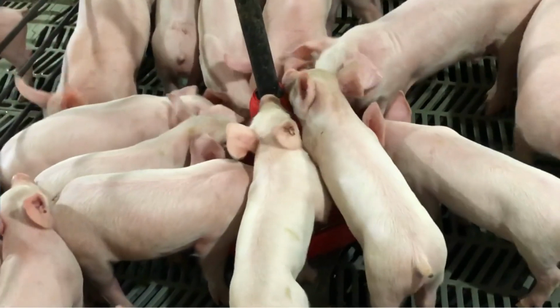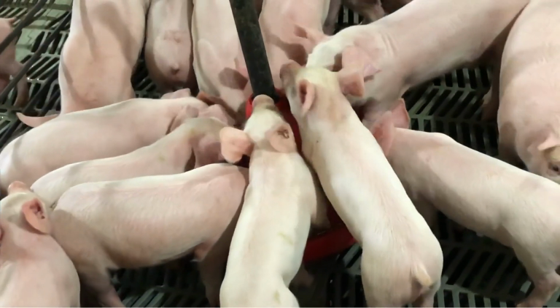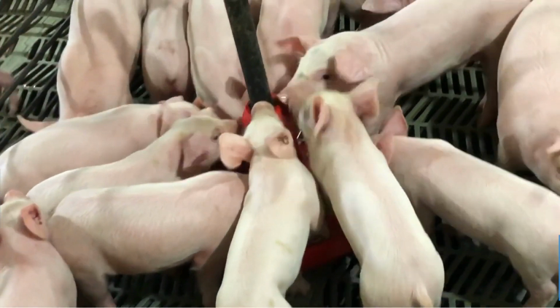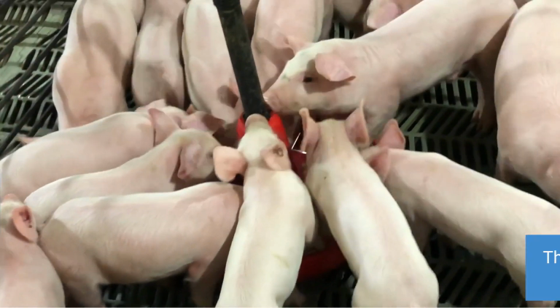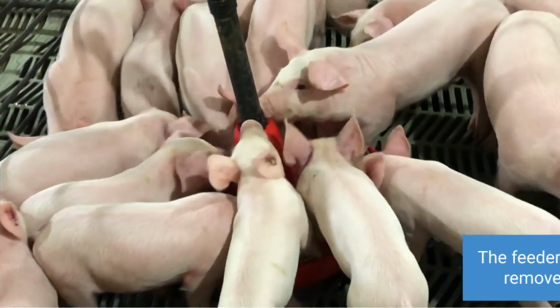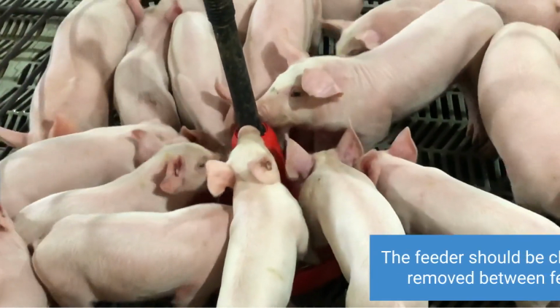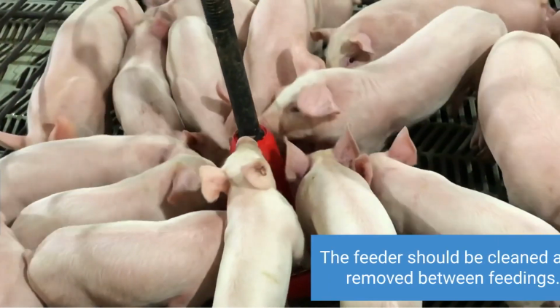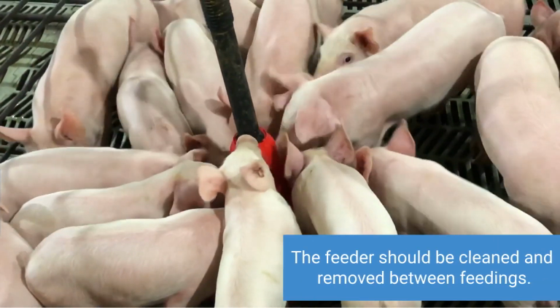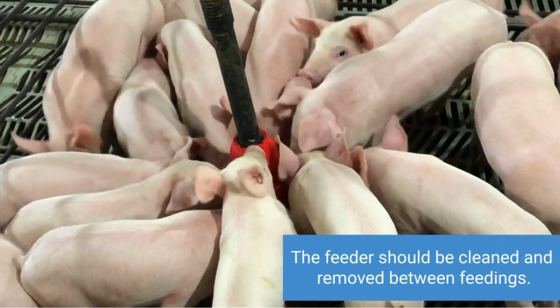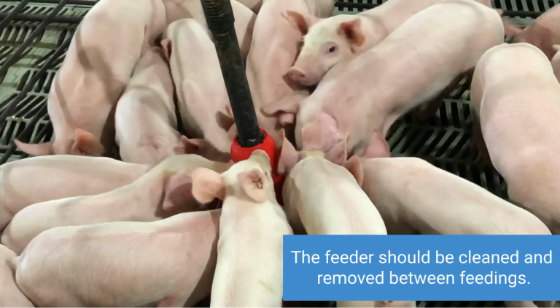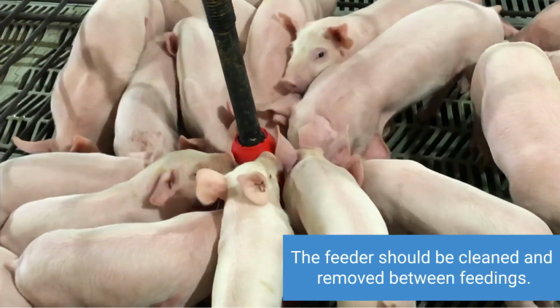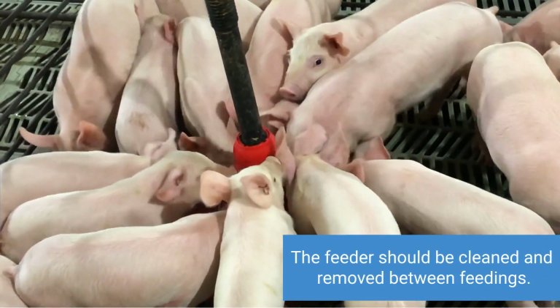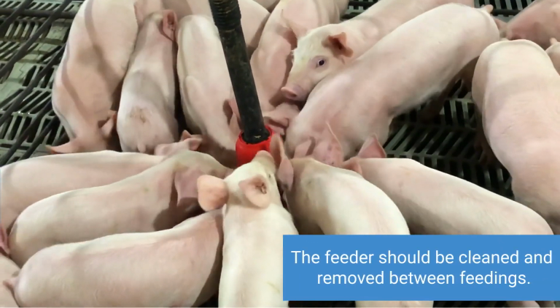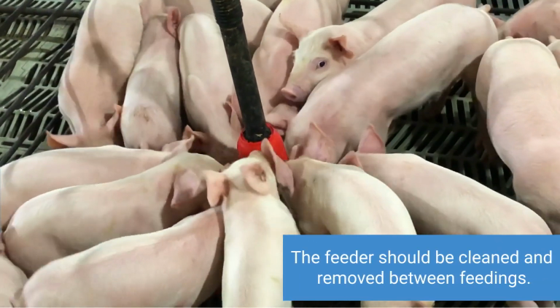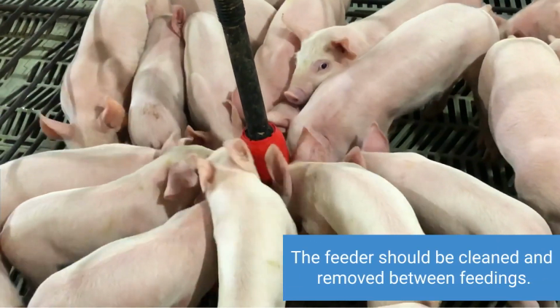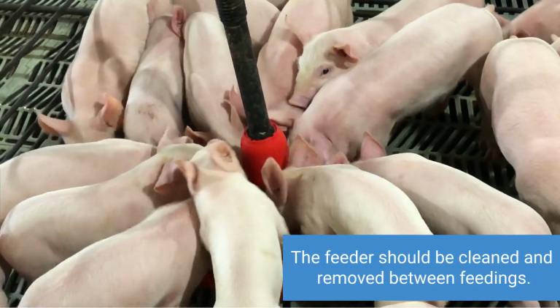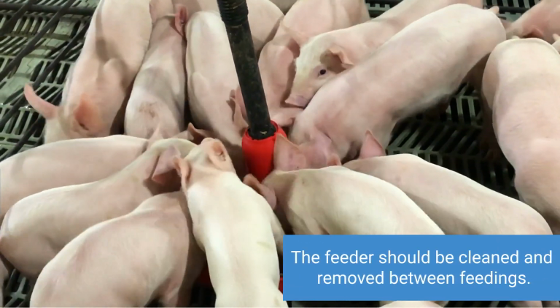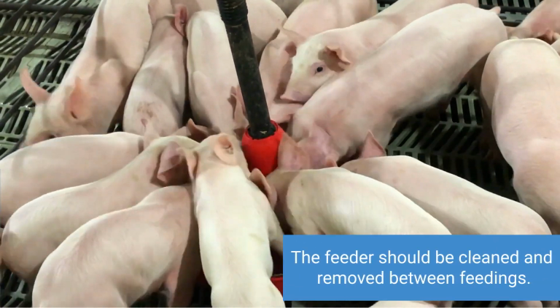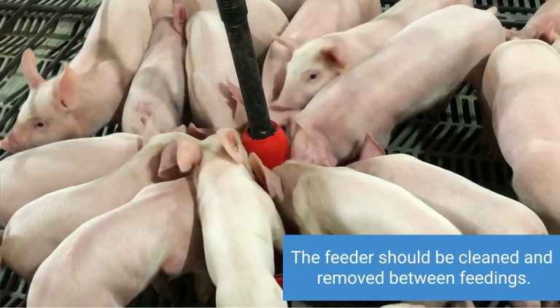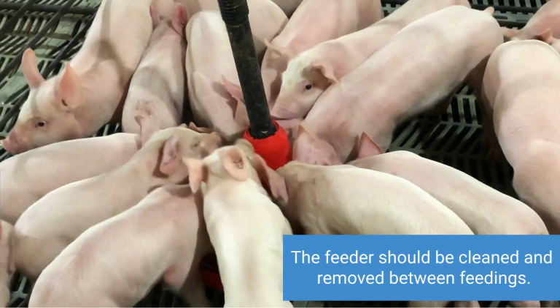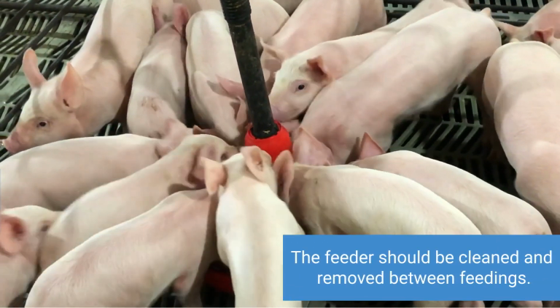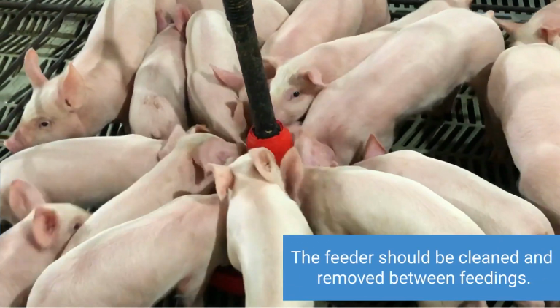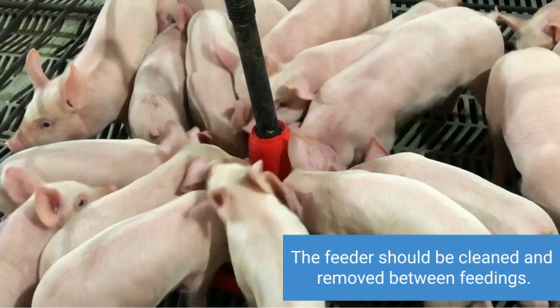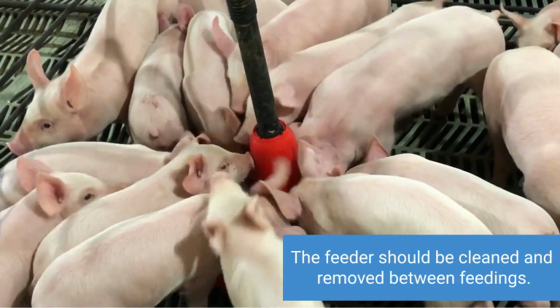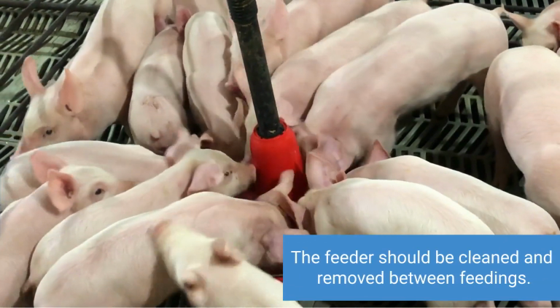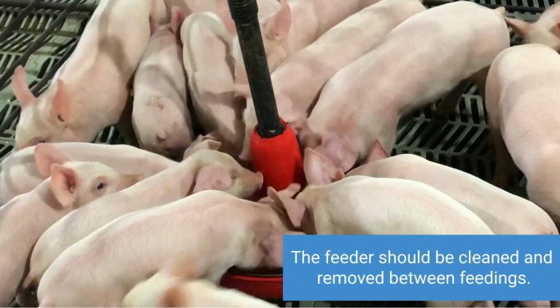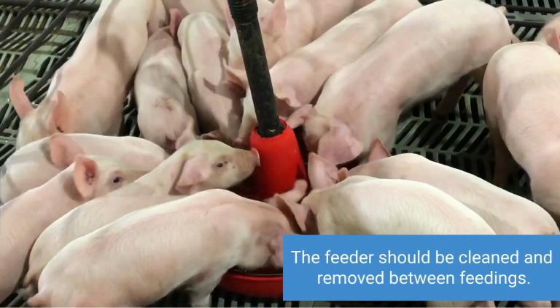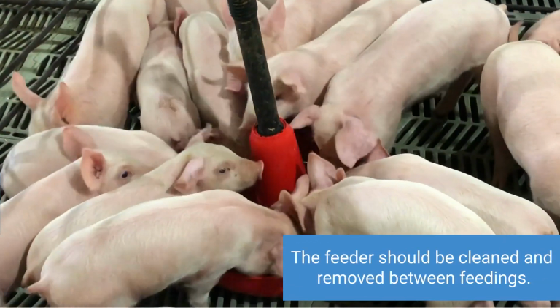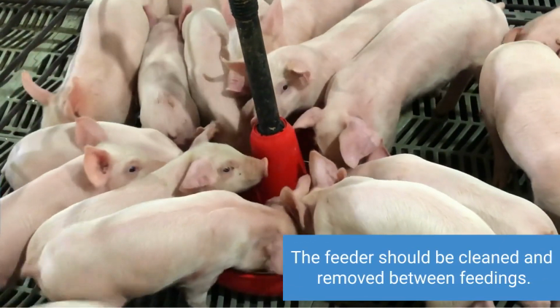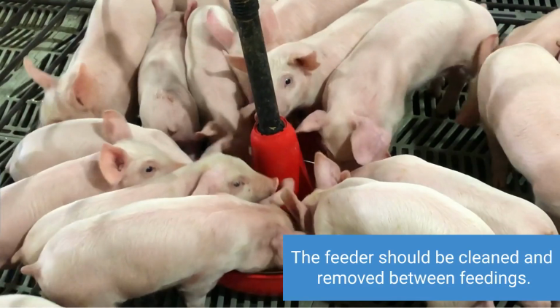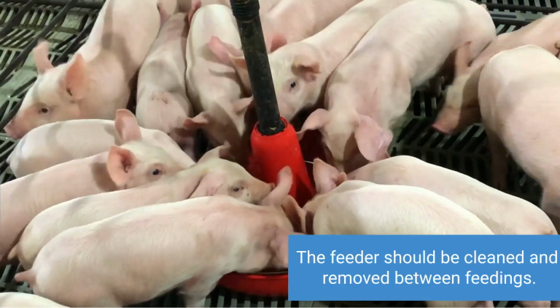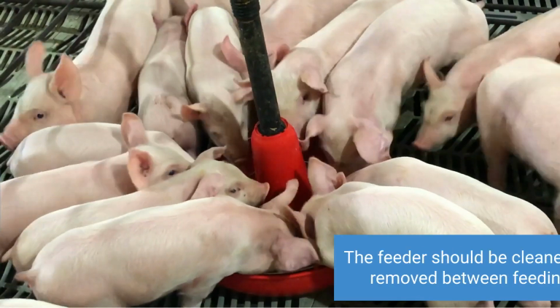The feeder should be cleaned between feedings and, when feasible, removed from the pen after each feeding.